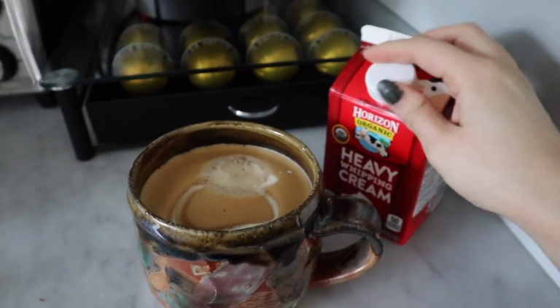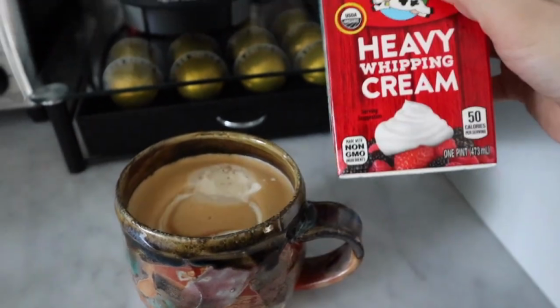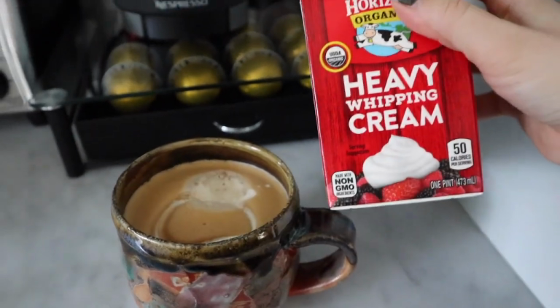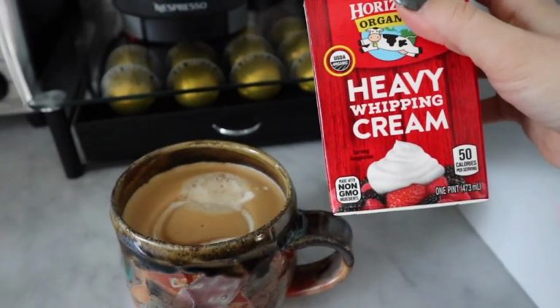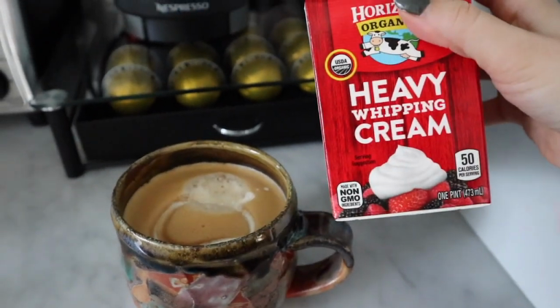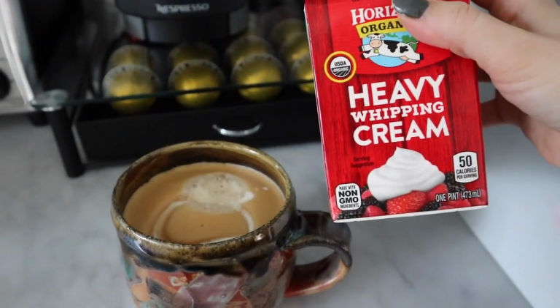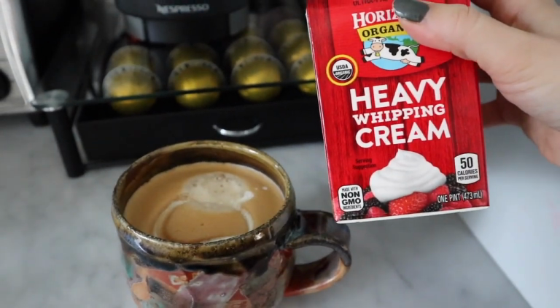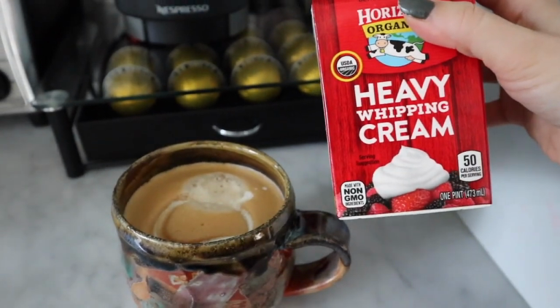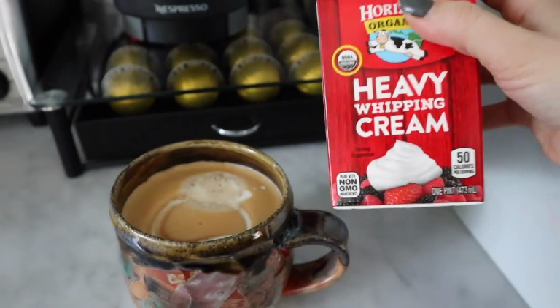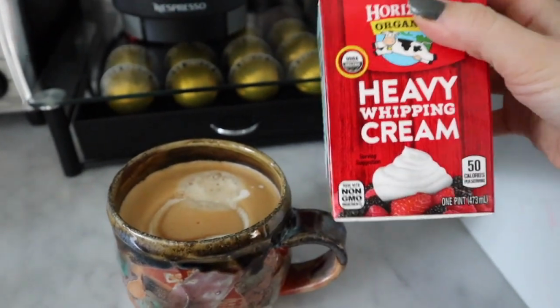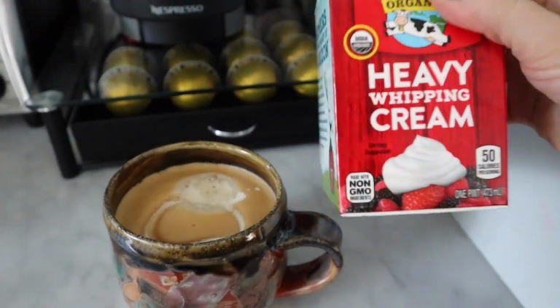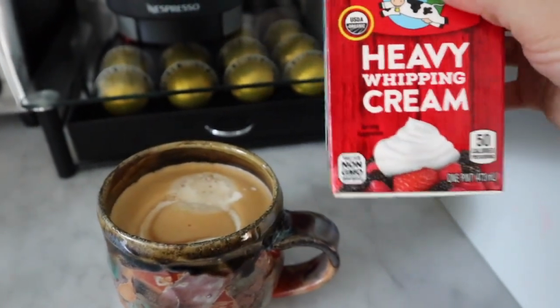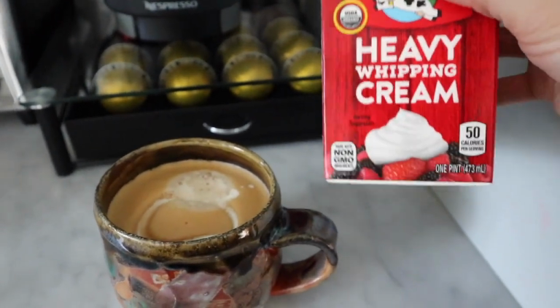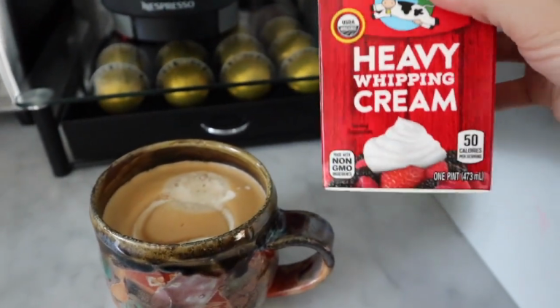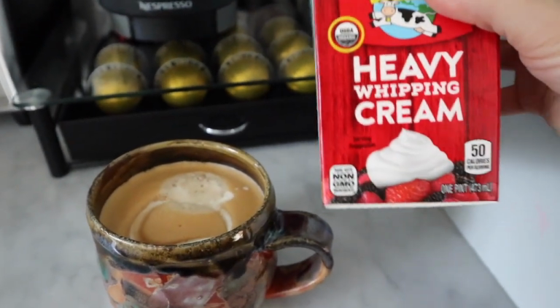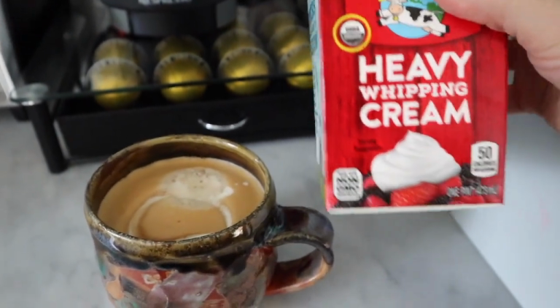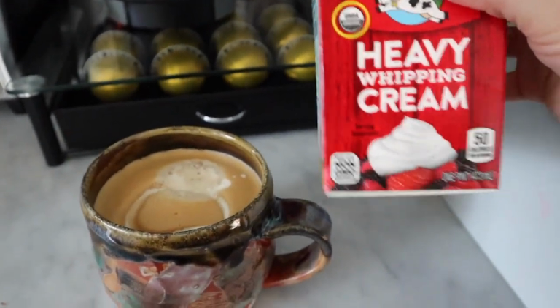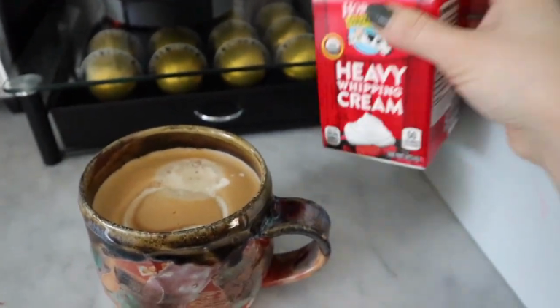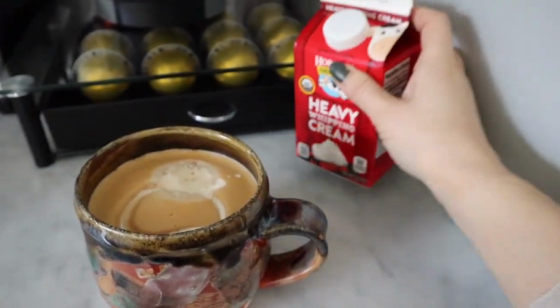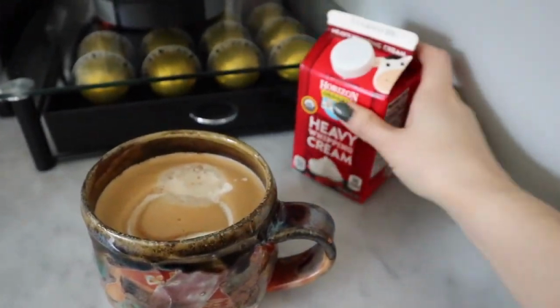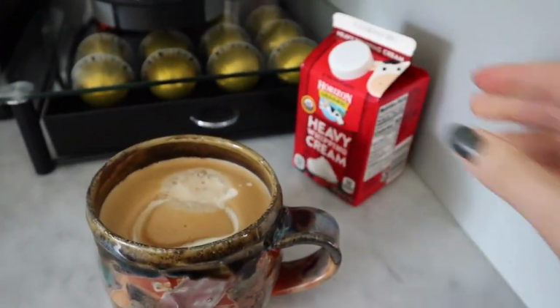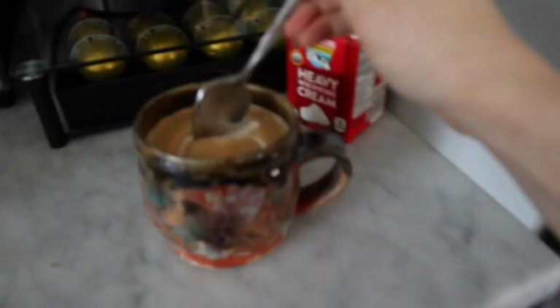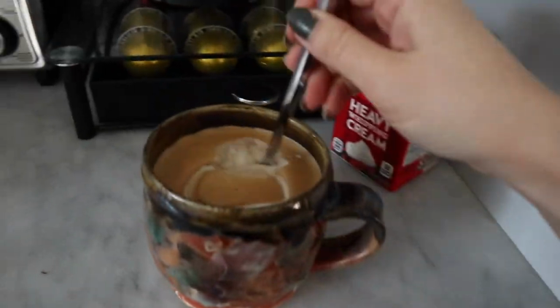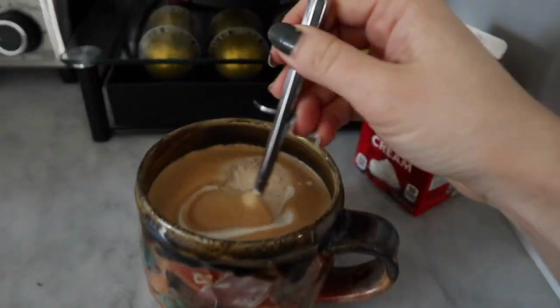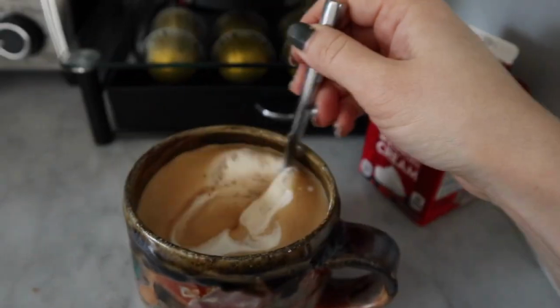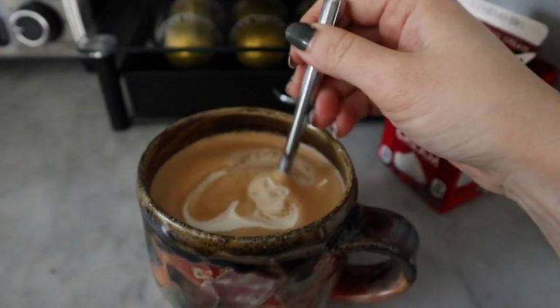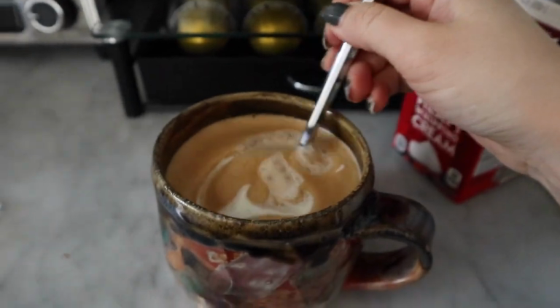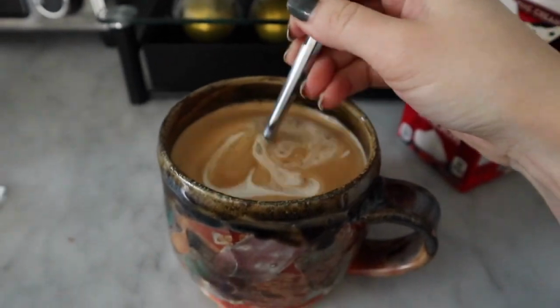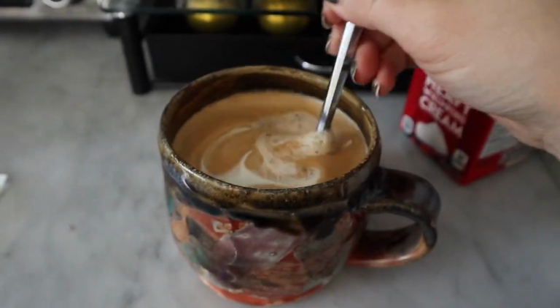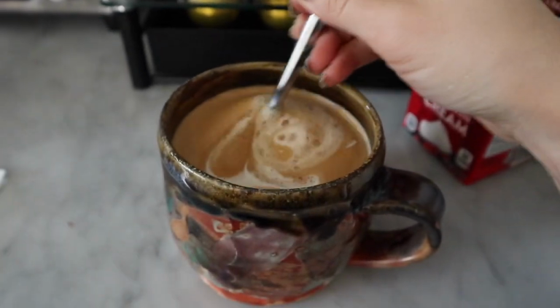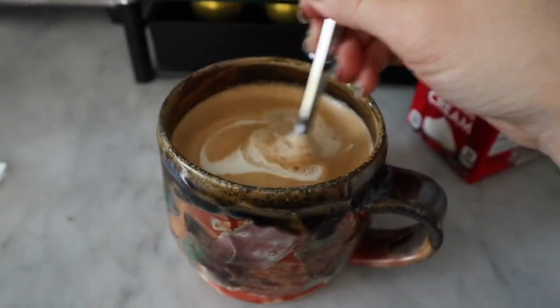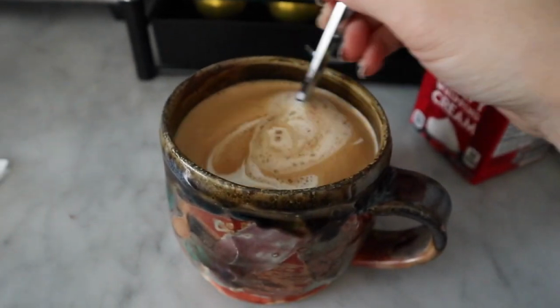I don't drink coffee a lot and when I do, I go really bad. No sugar though.